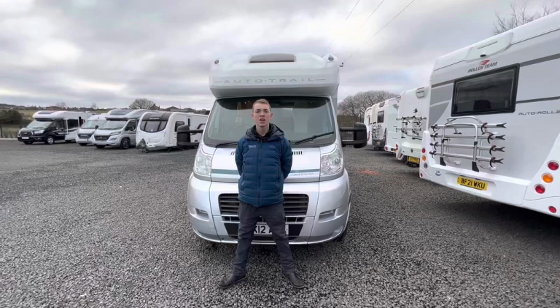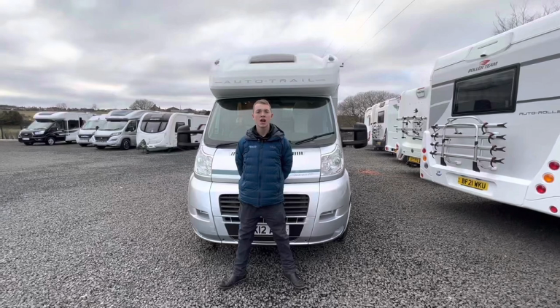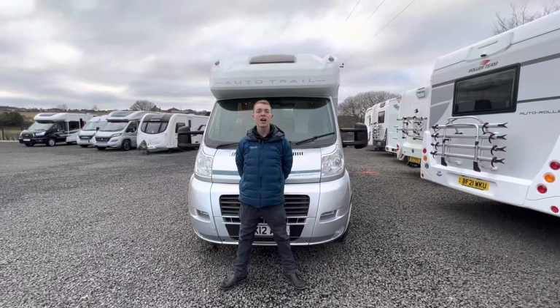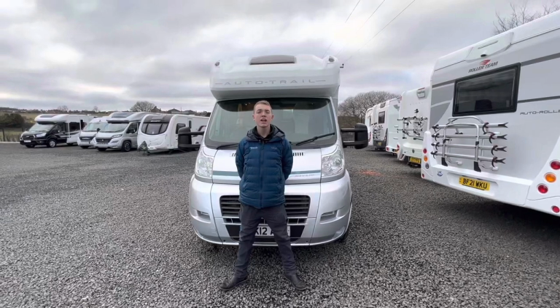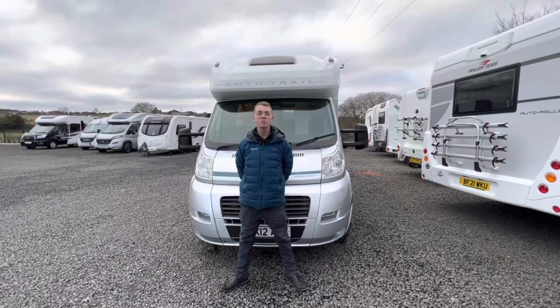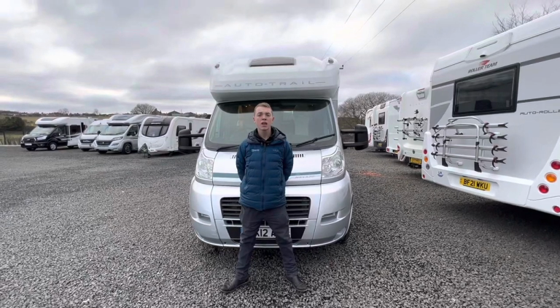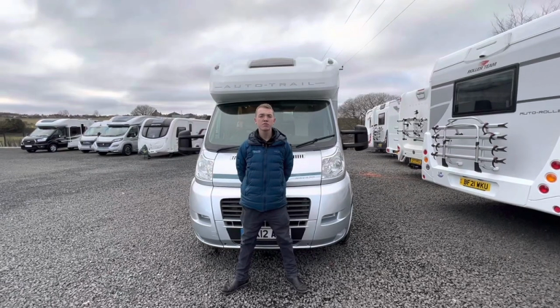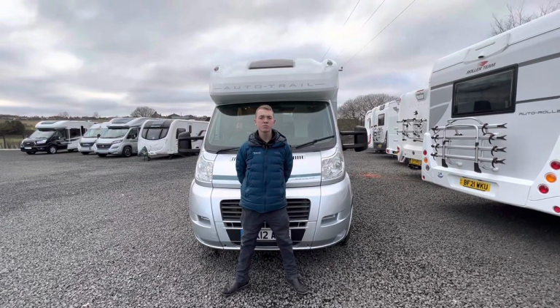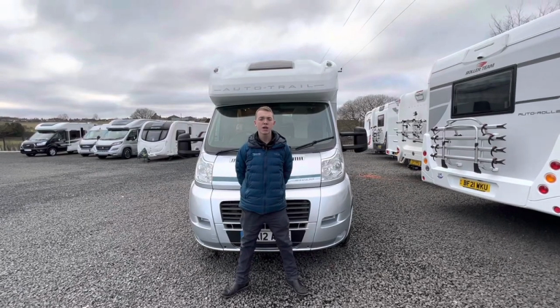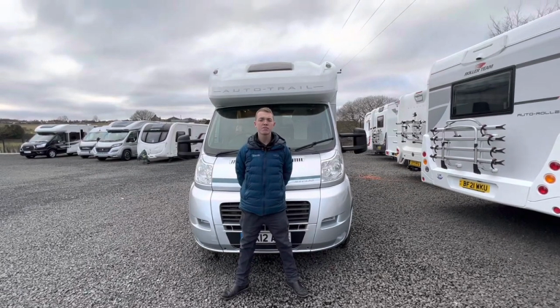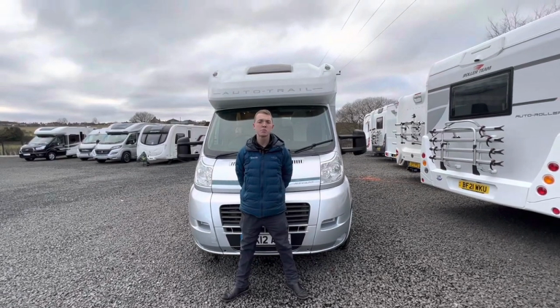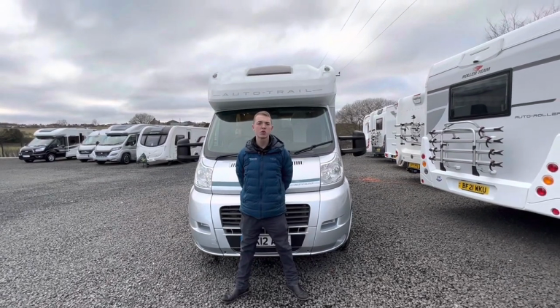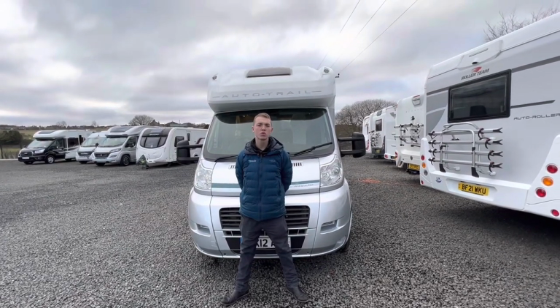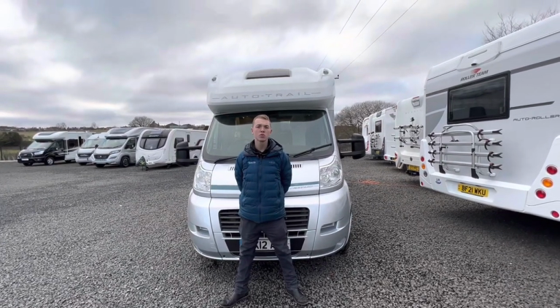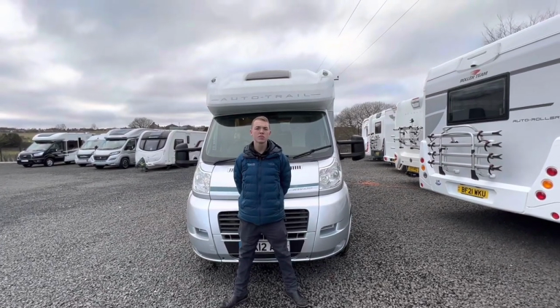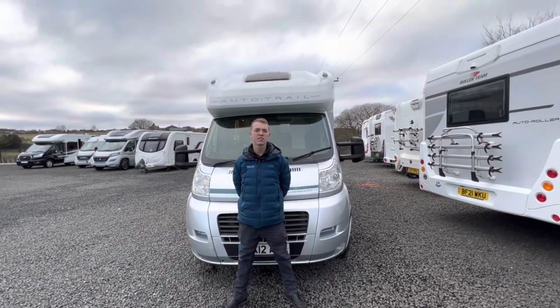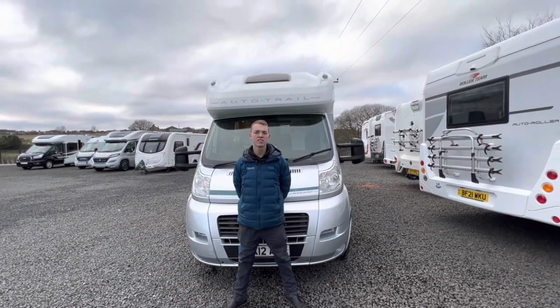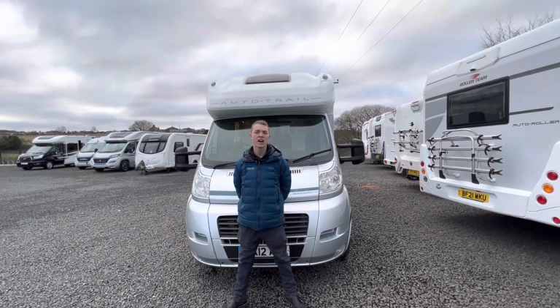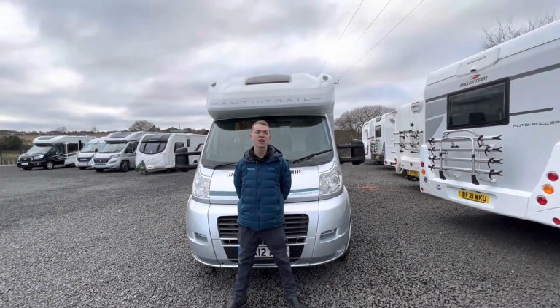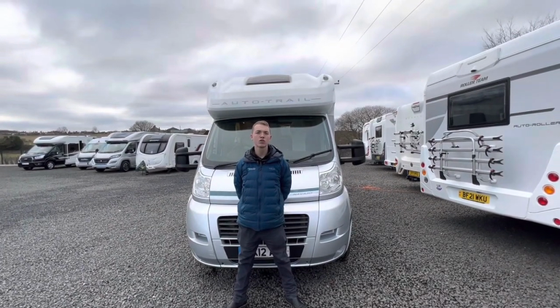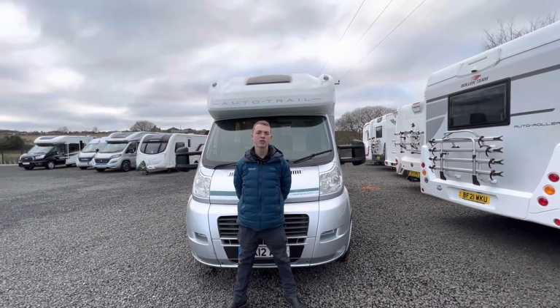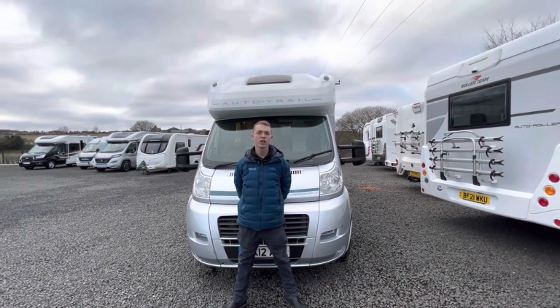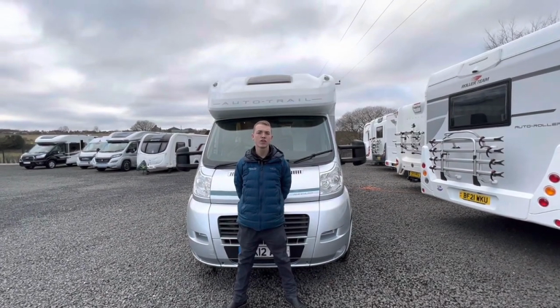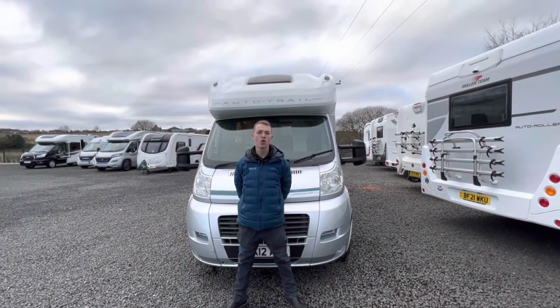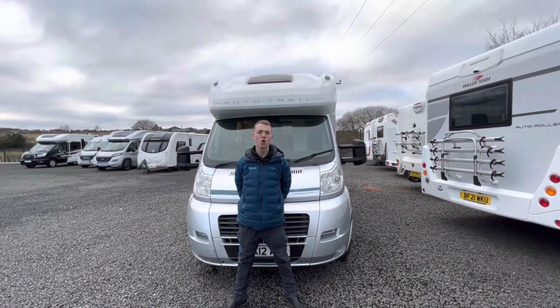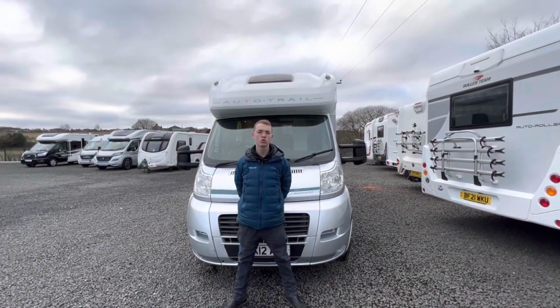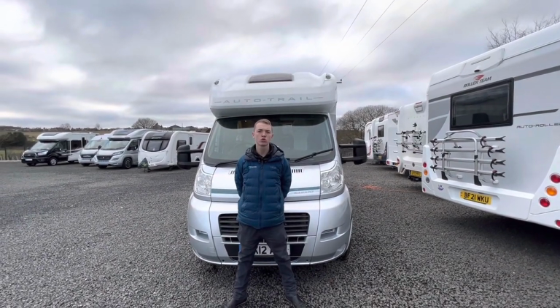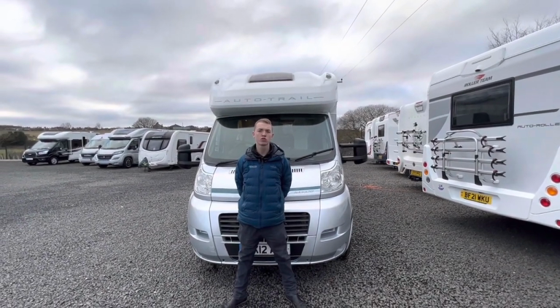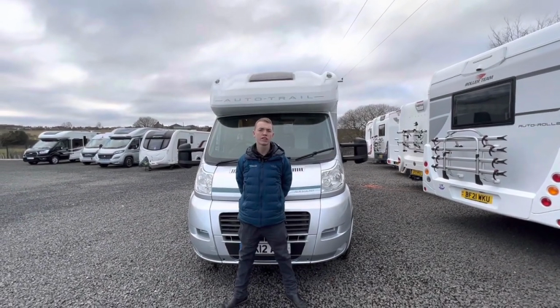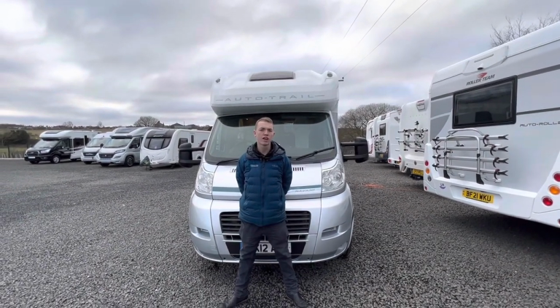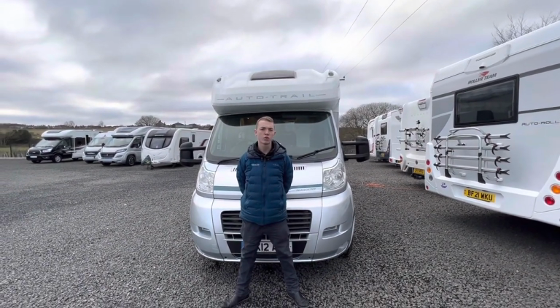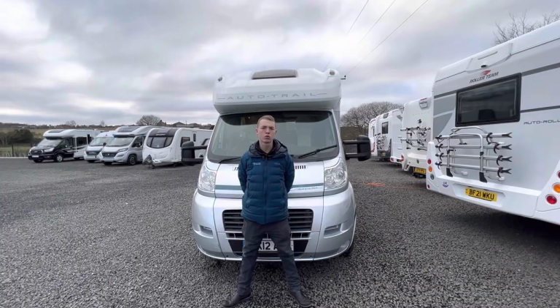Hi, I'm Callum from Time Valley Motorhomes and this is a handover of an Auto Trail Navajo.